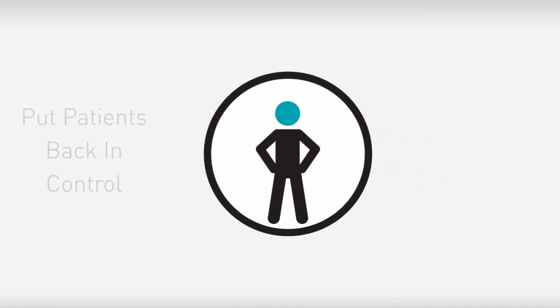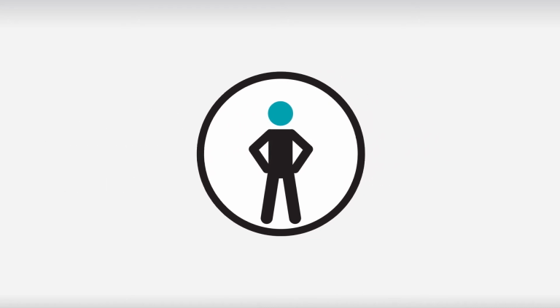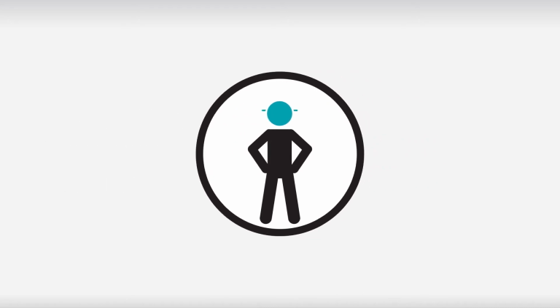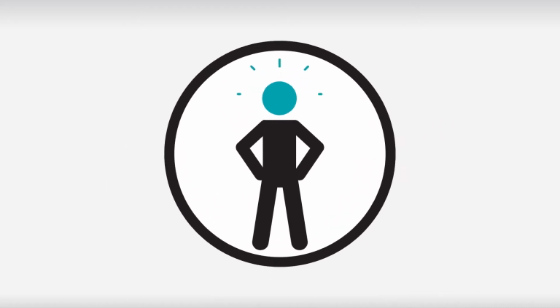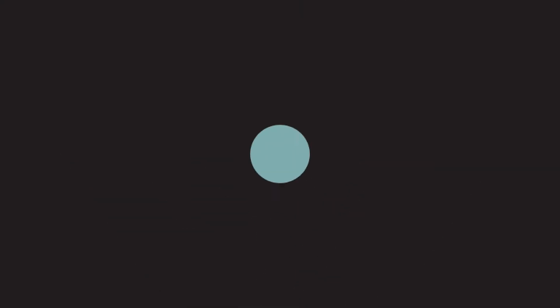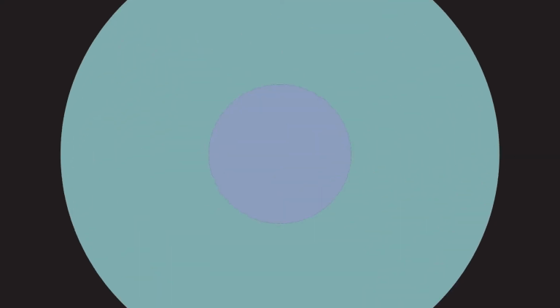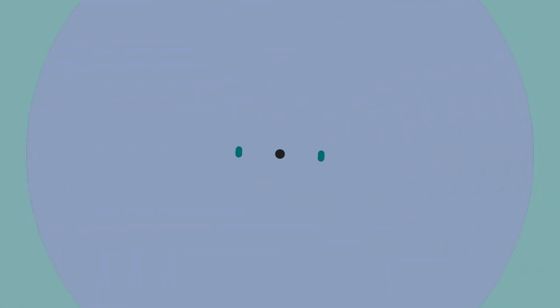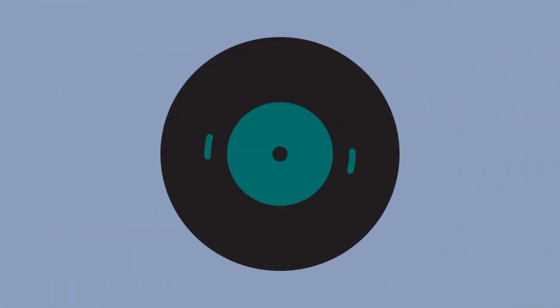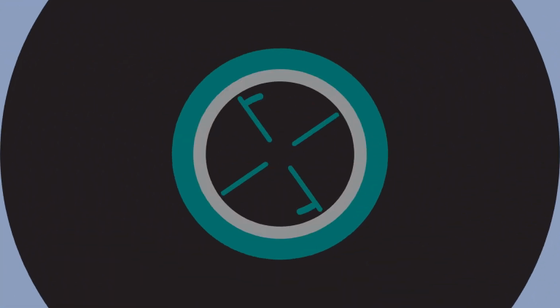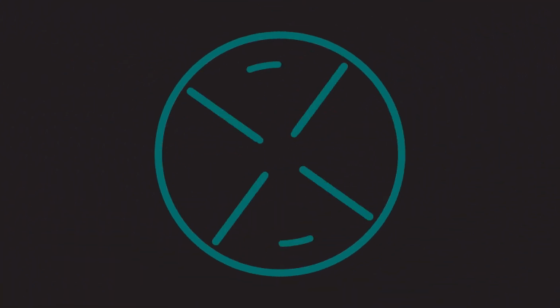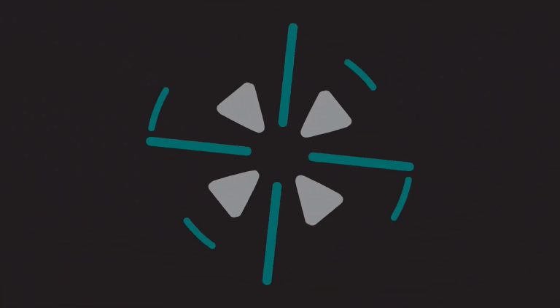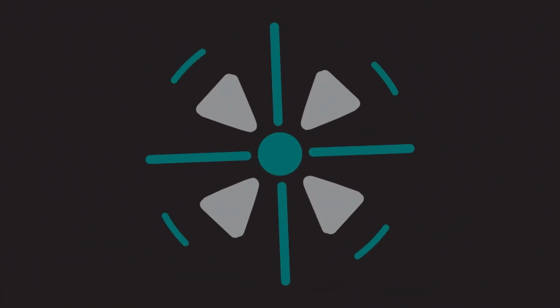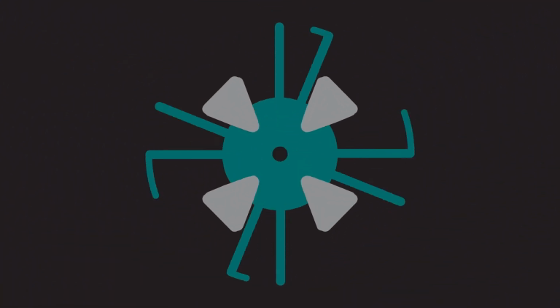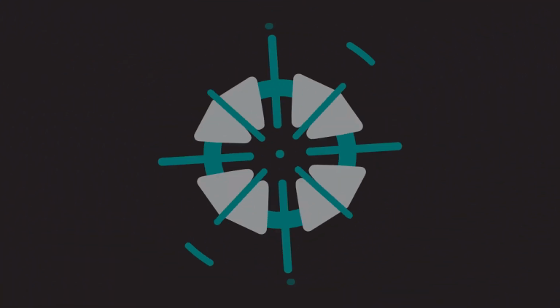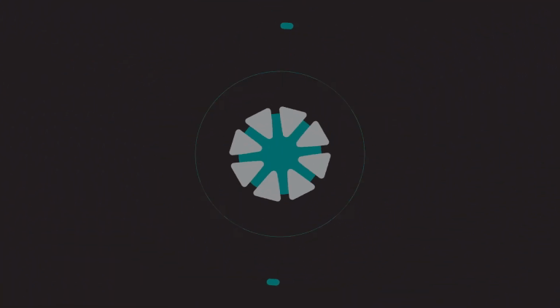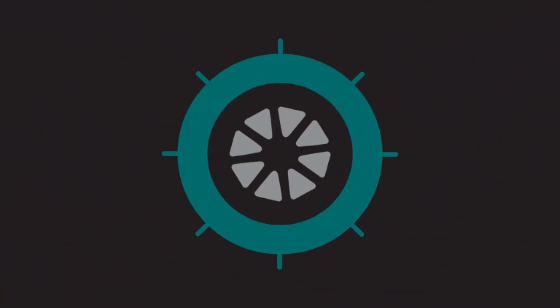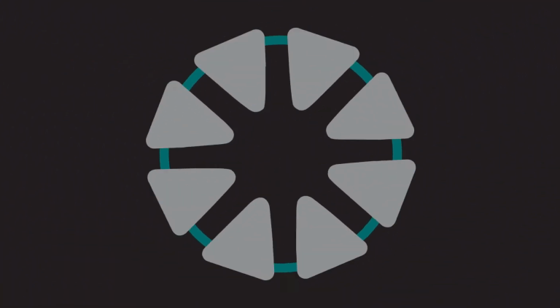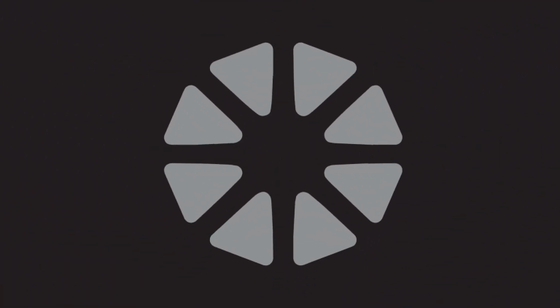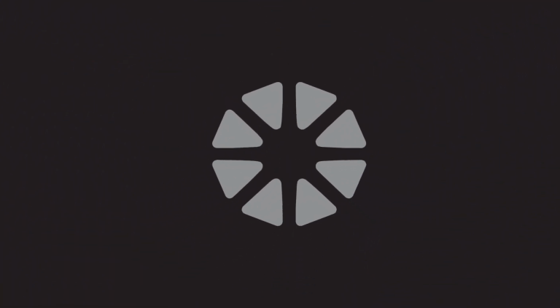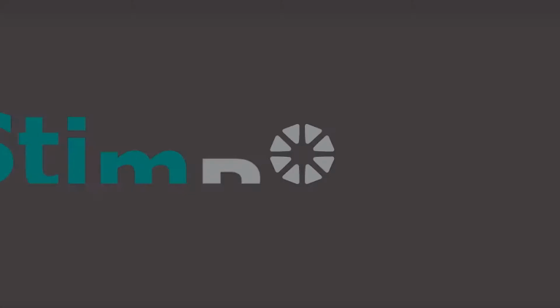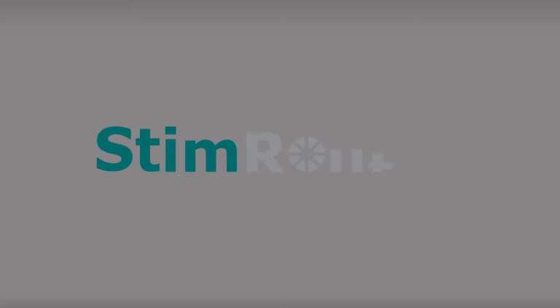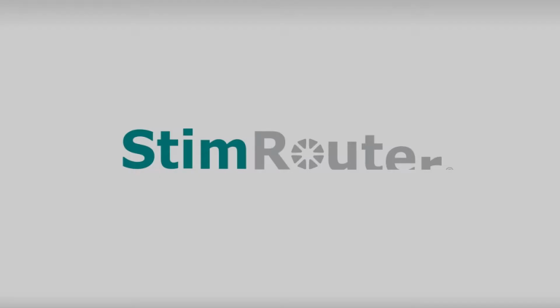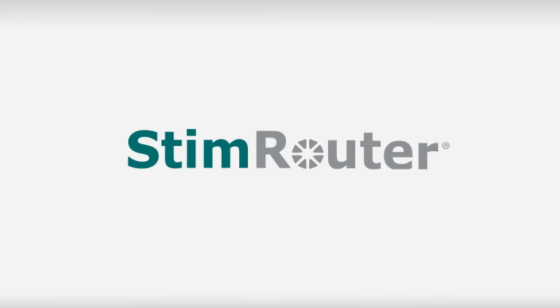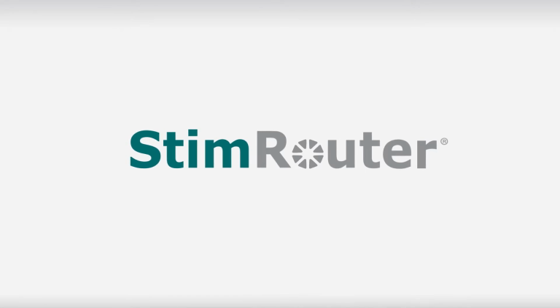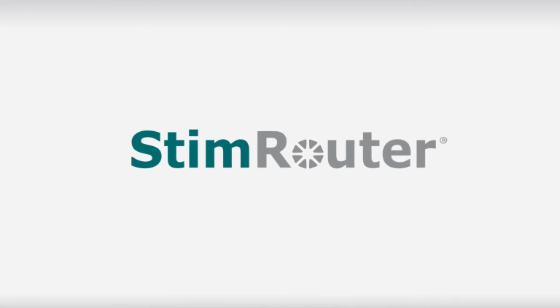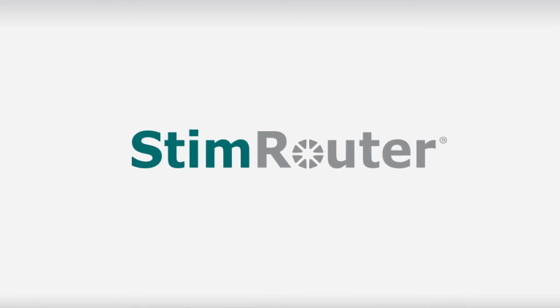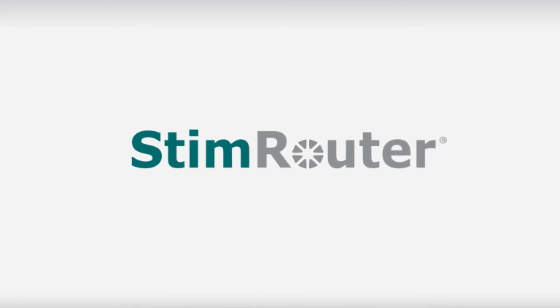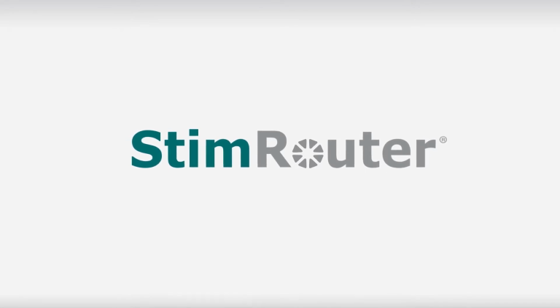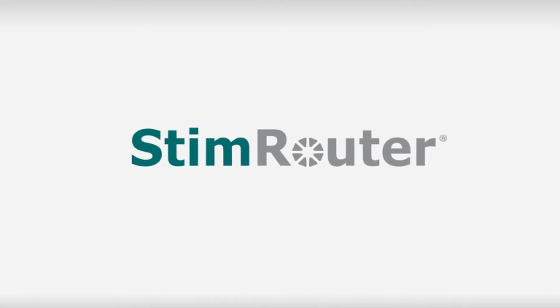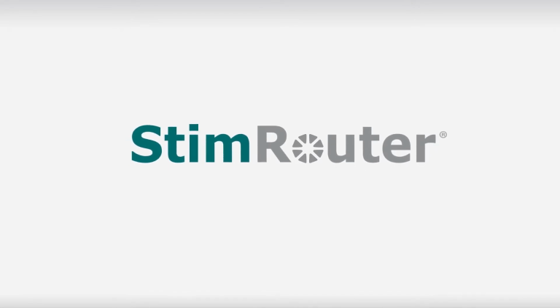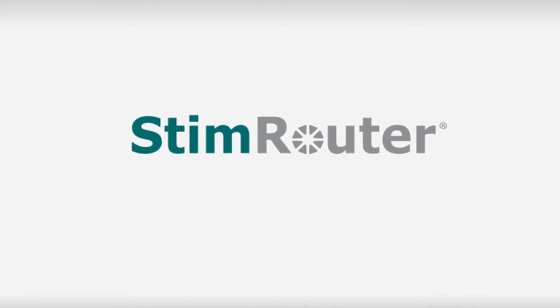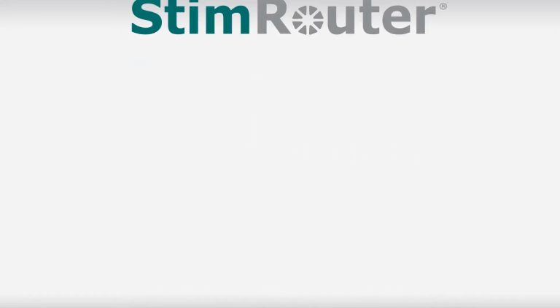Years of innovation and rigorous clinical work forged our solution — introducing StimRouter. Here's how it works.